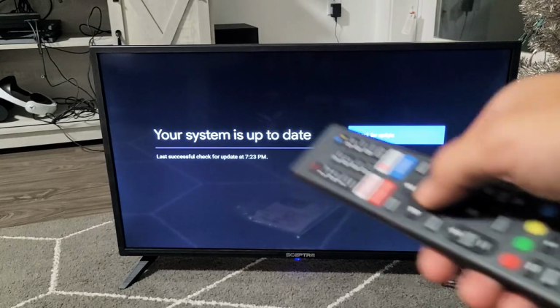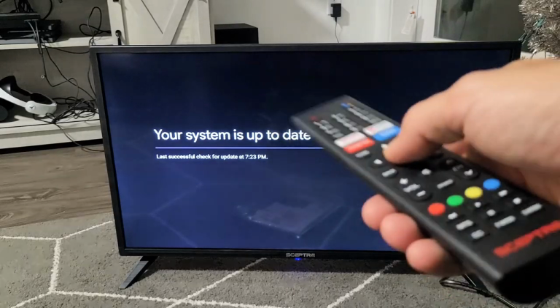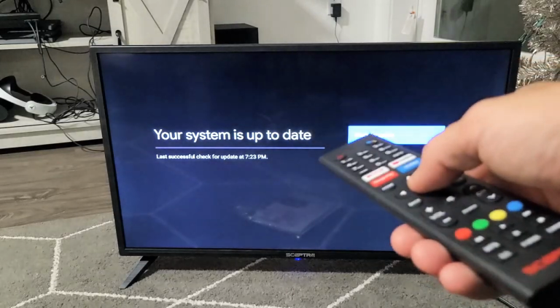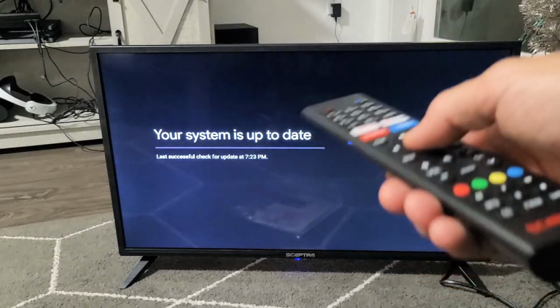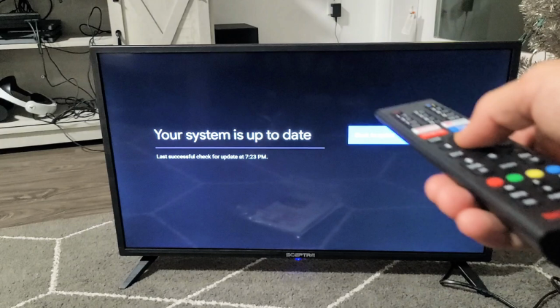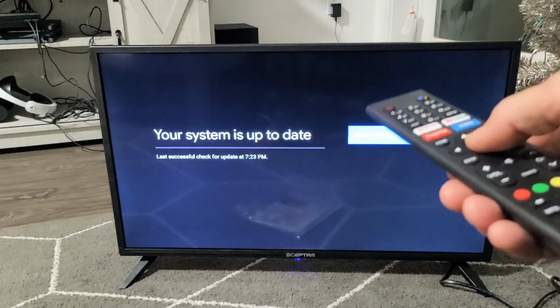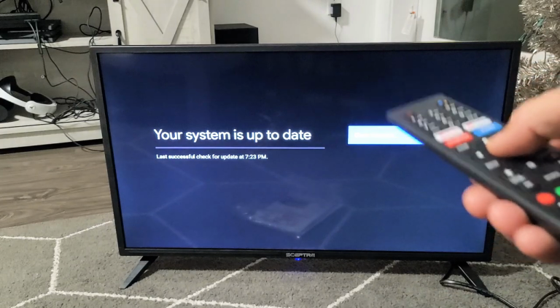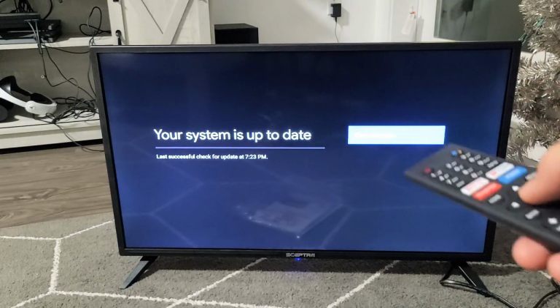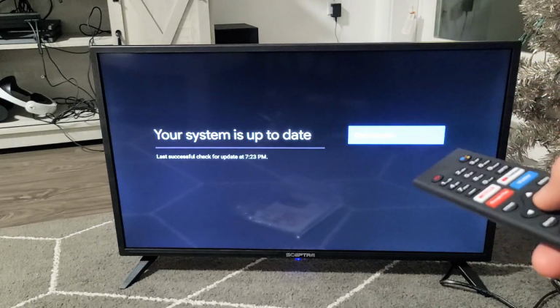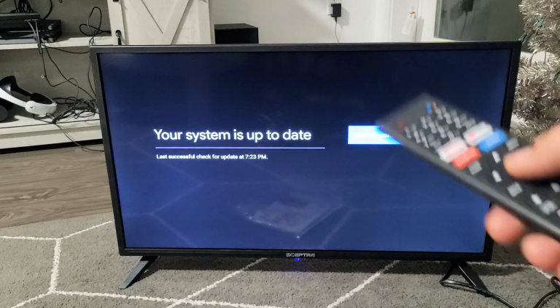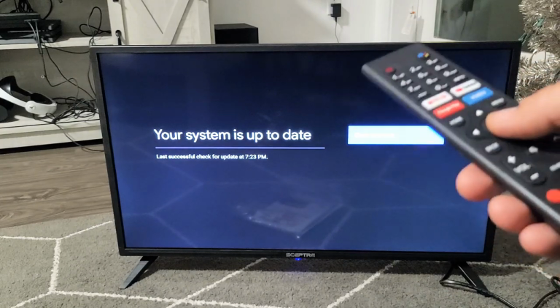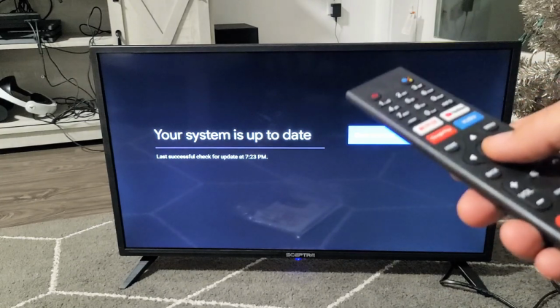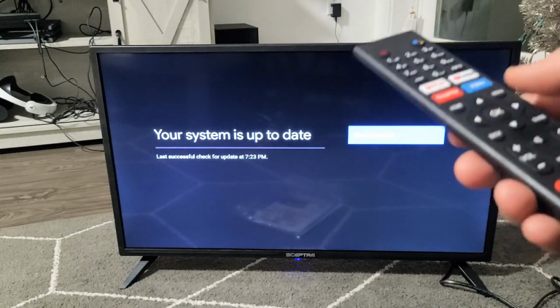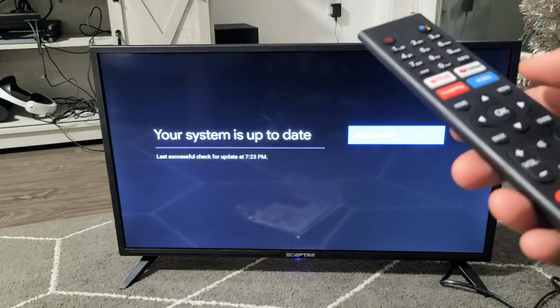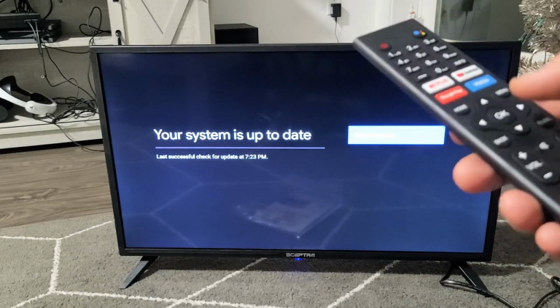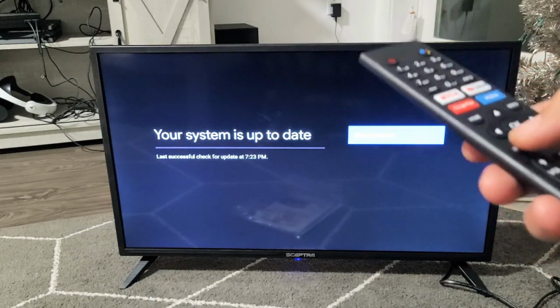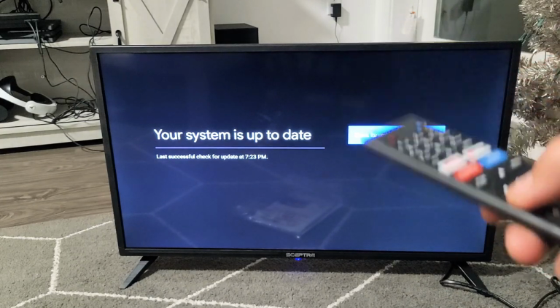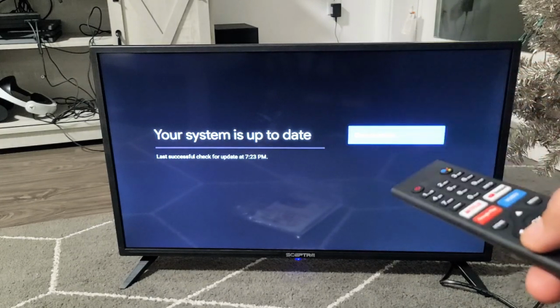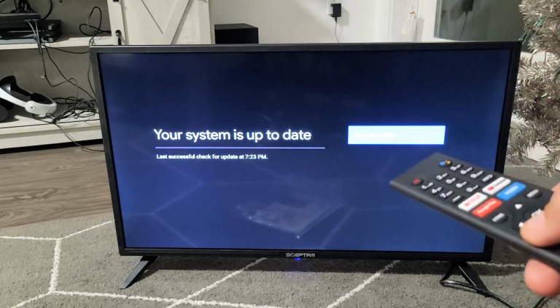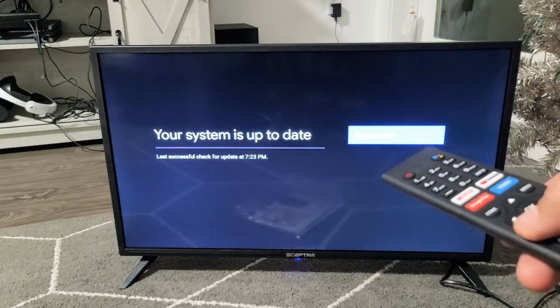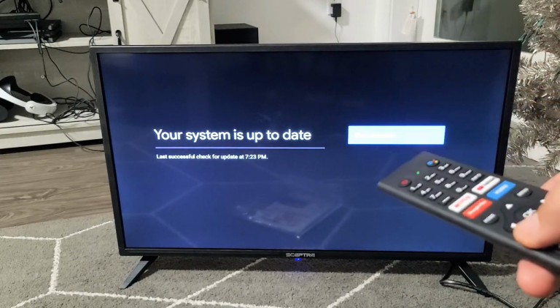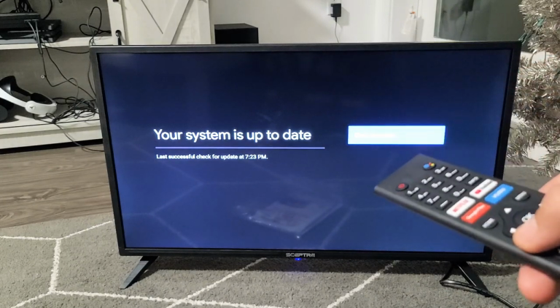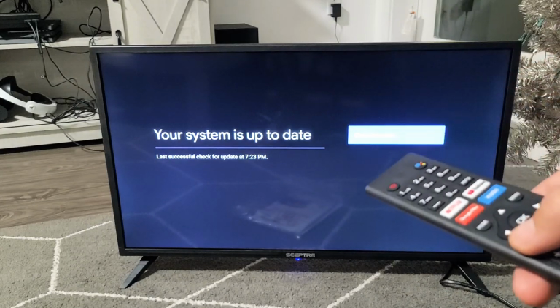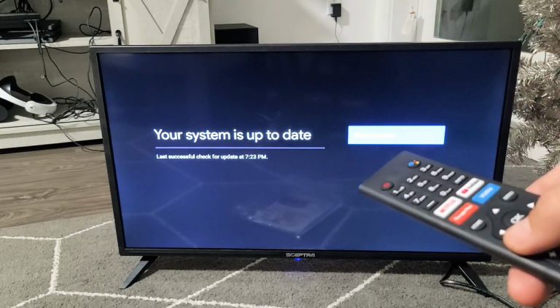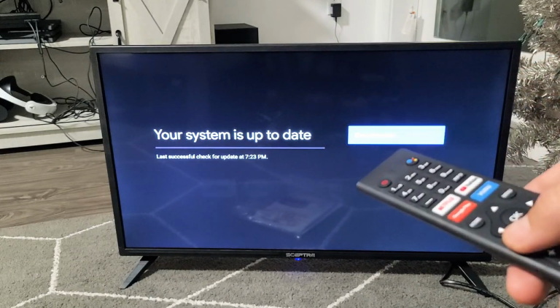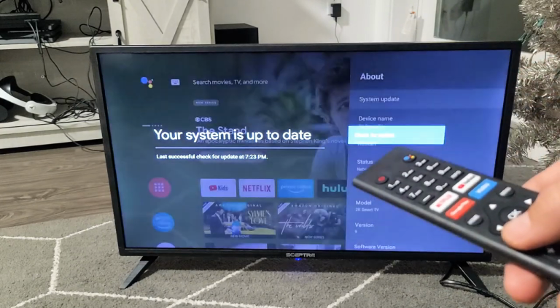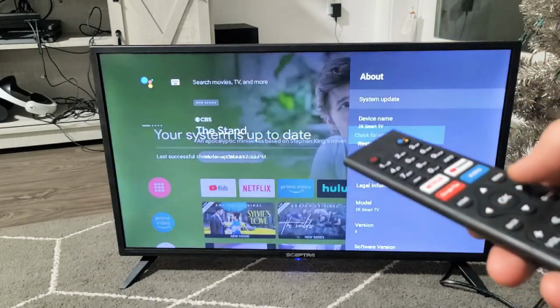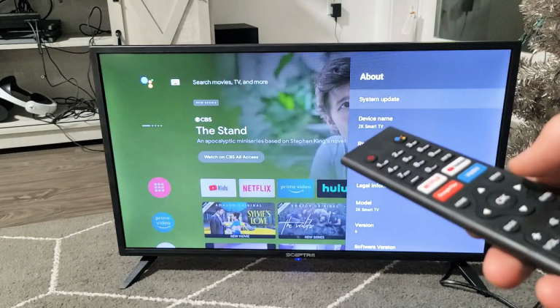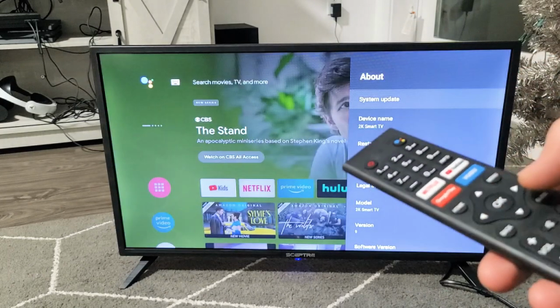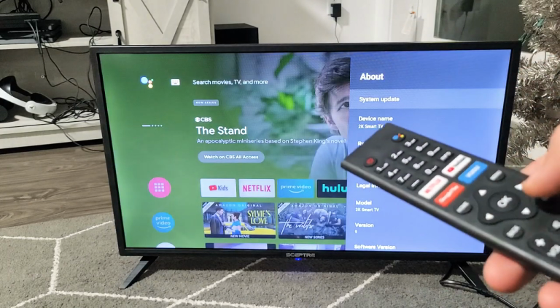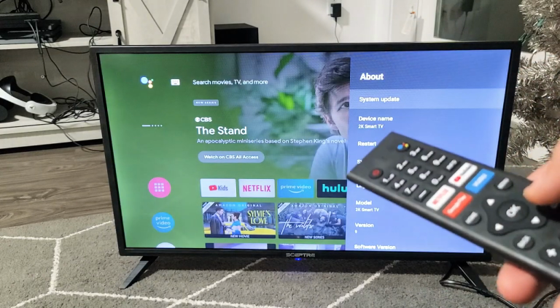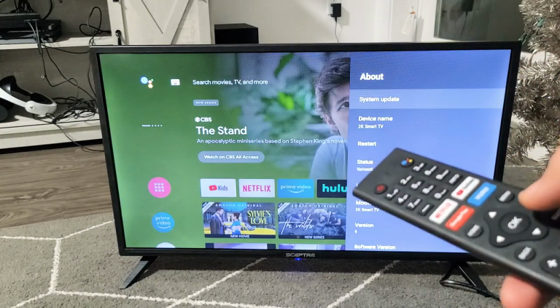In my case, my system is already up to date. So if yours is already up to date, you're just going to go to the next step.